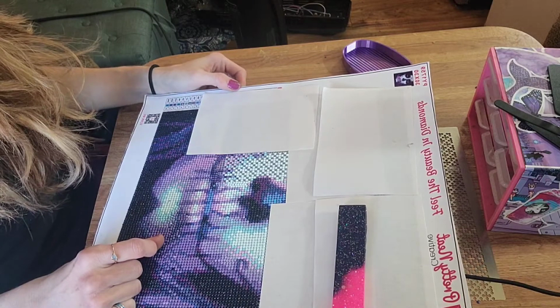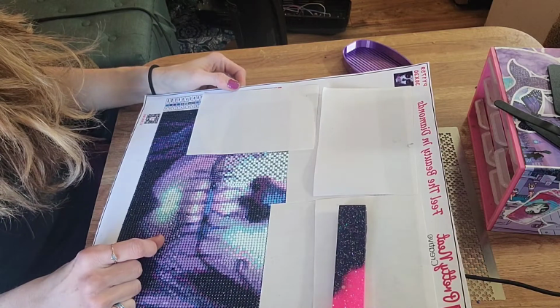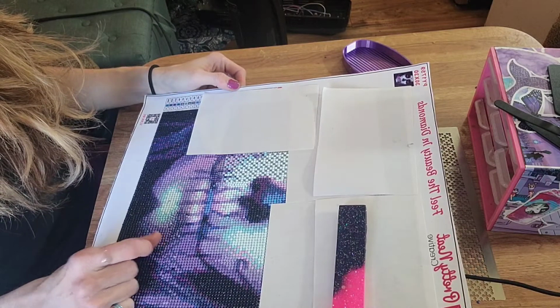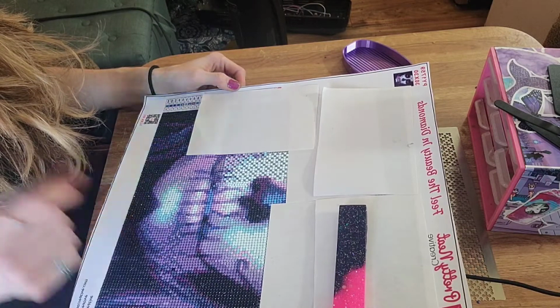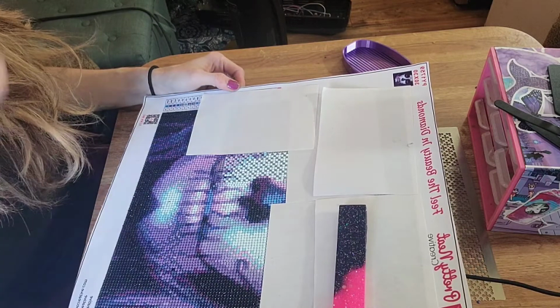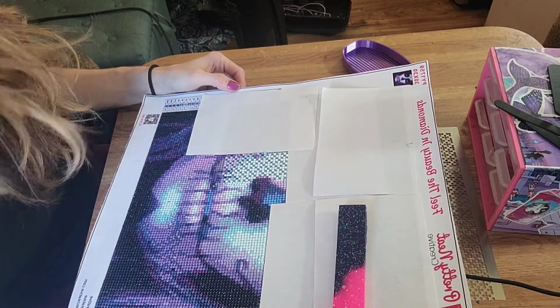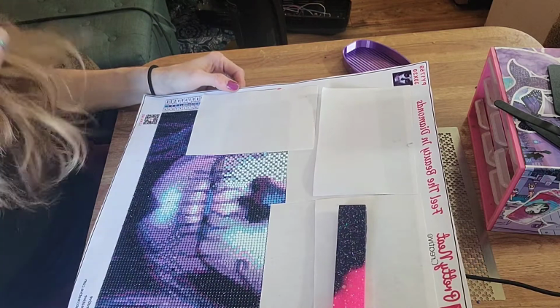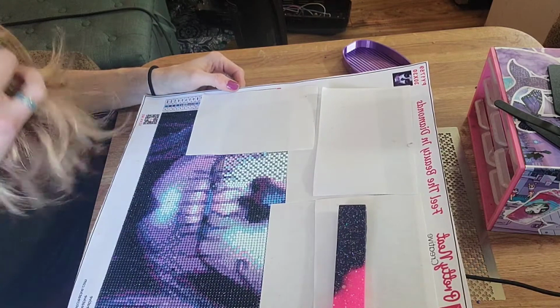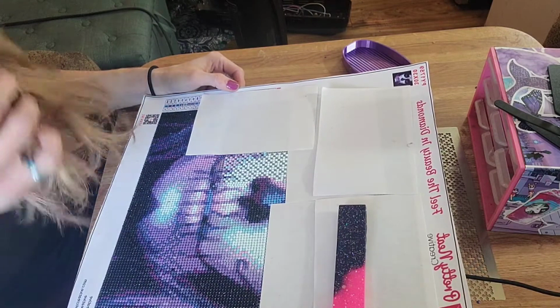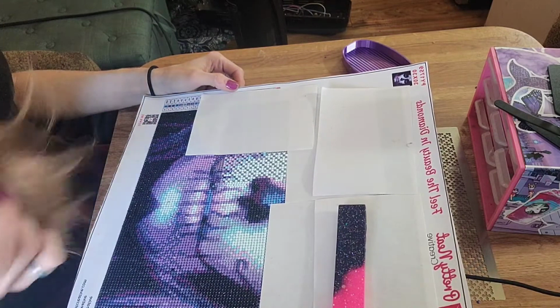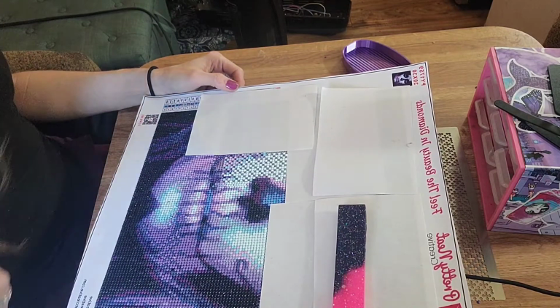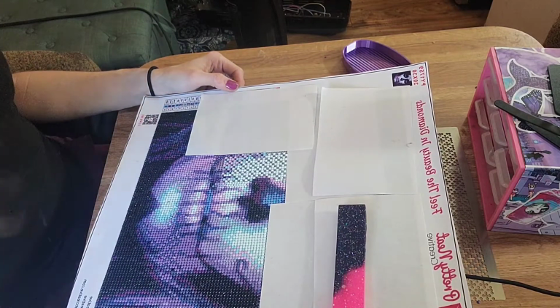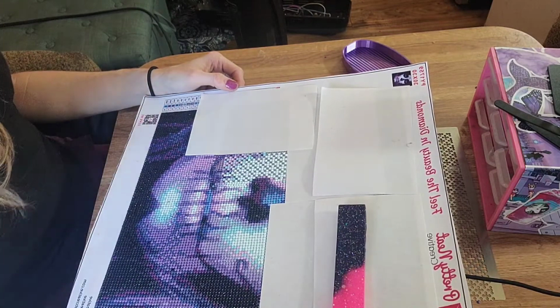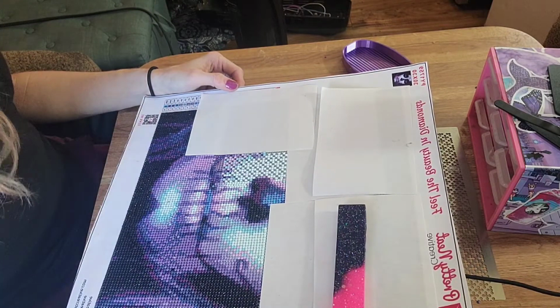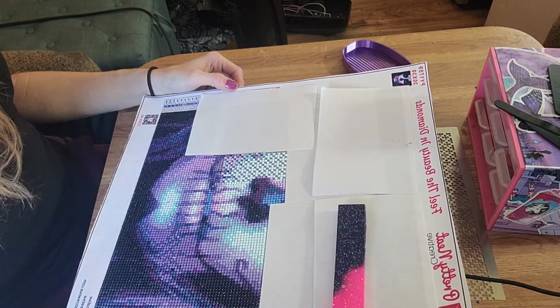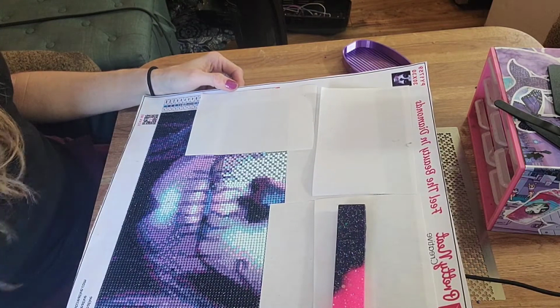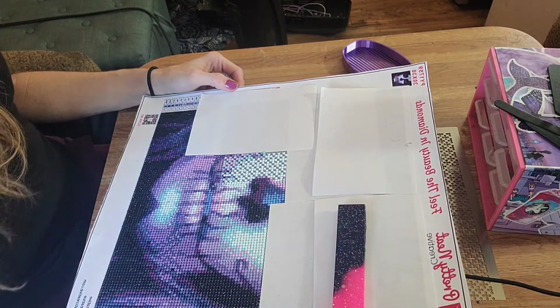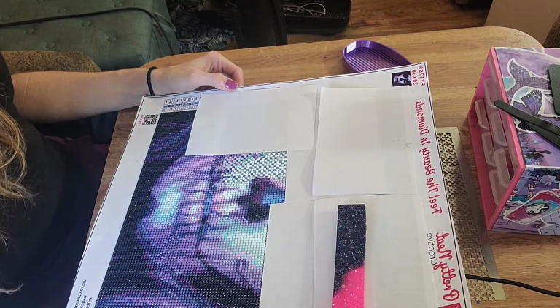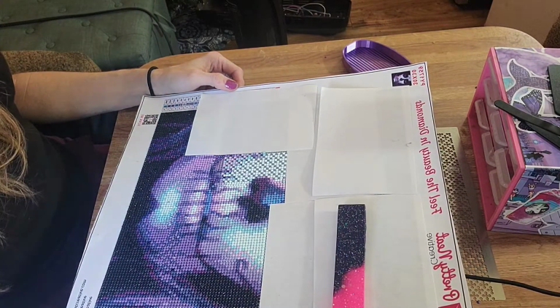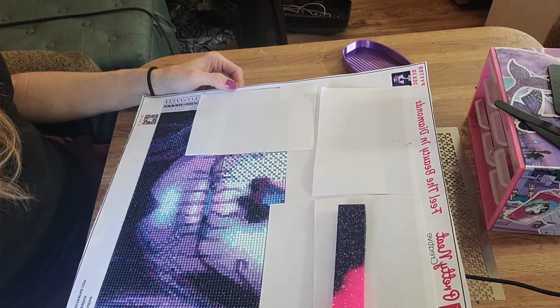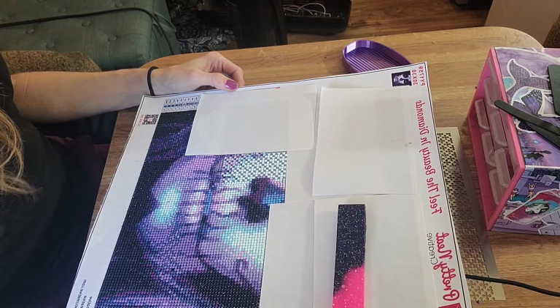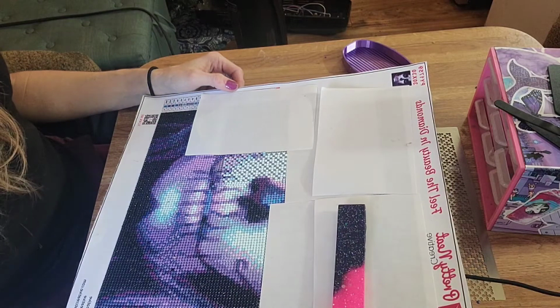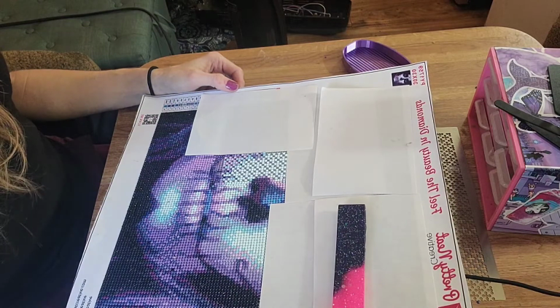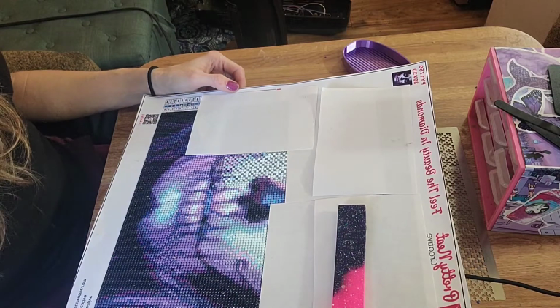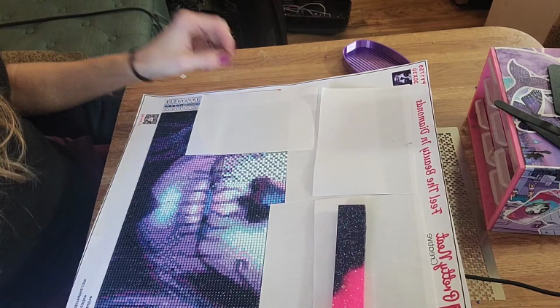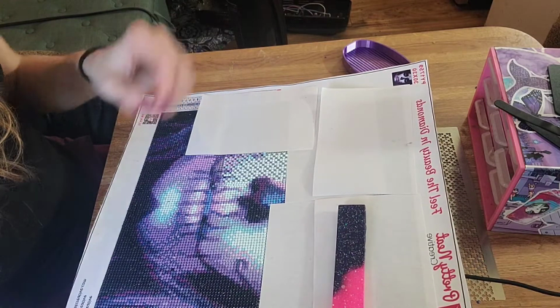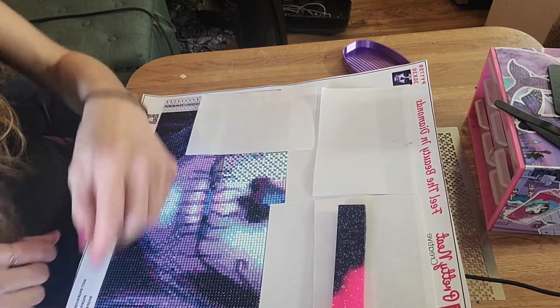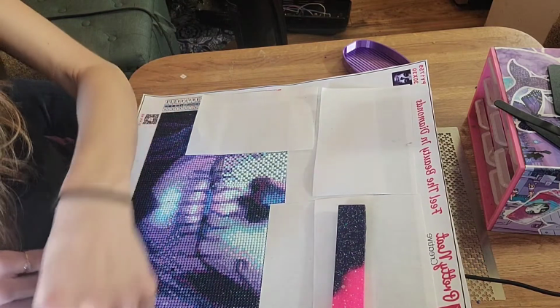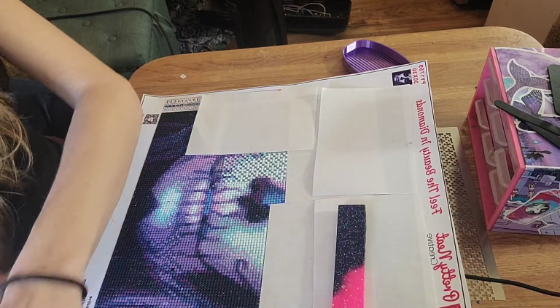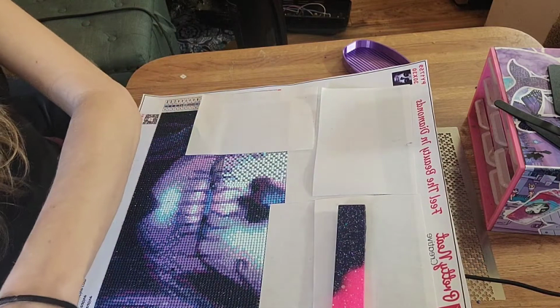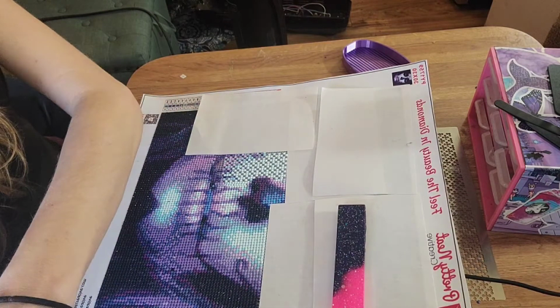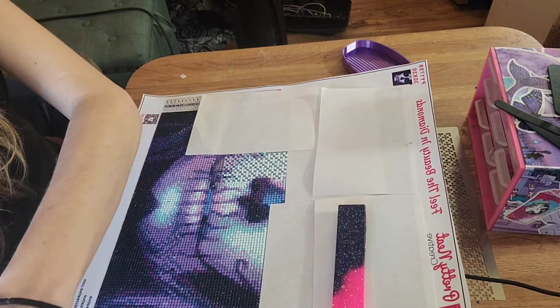Now, that being all the way, please, if you haven't already, grab whatever it is that you're working on and let's diamond paint together, shall we?